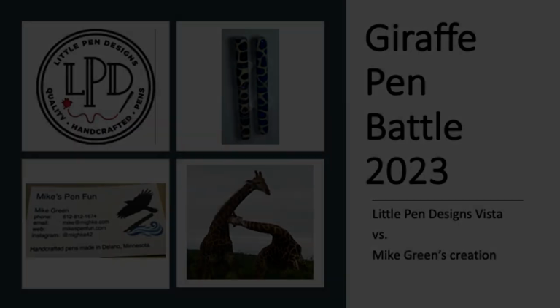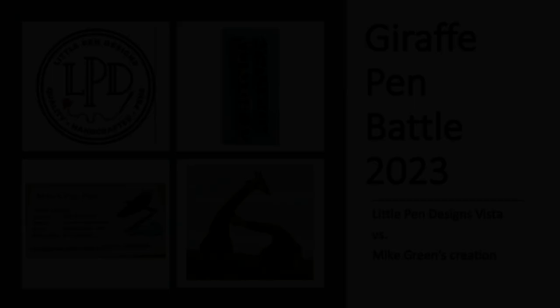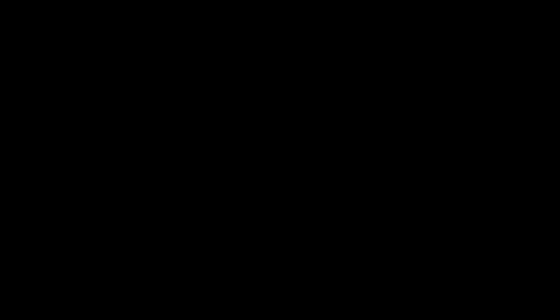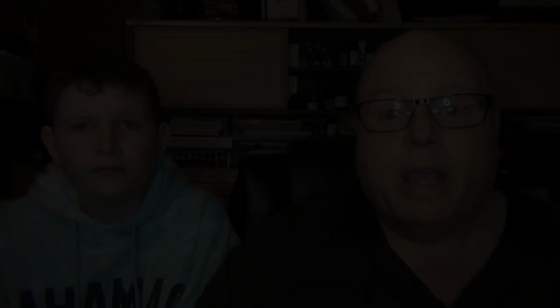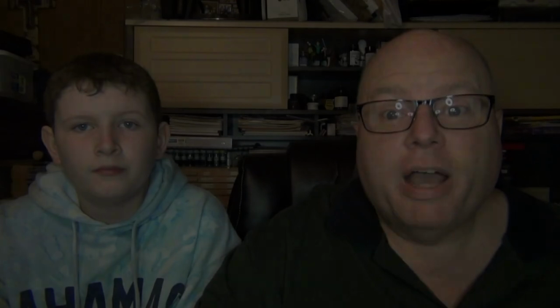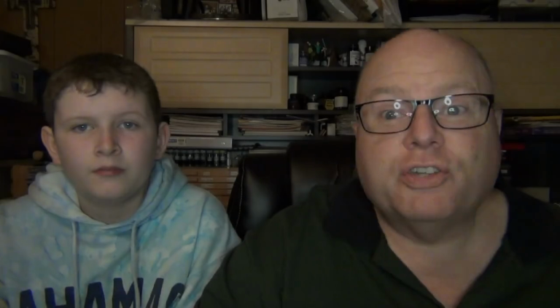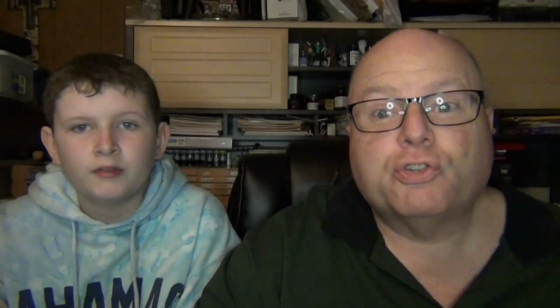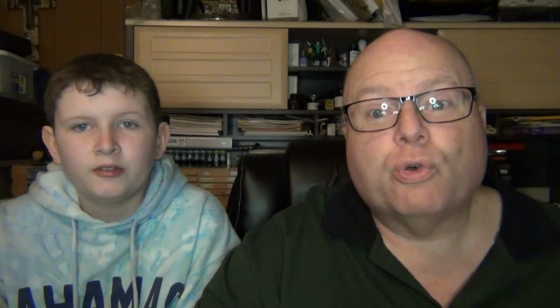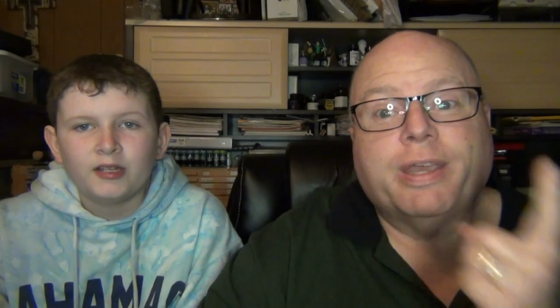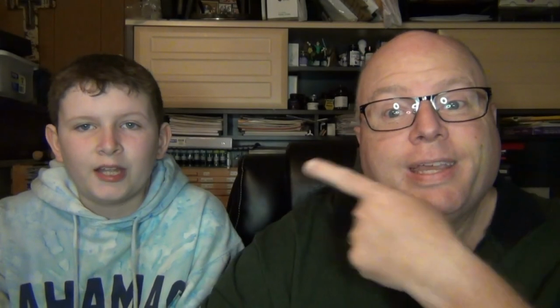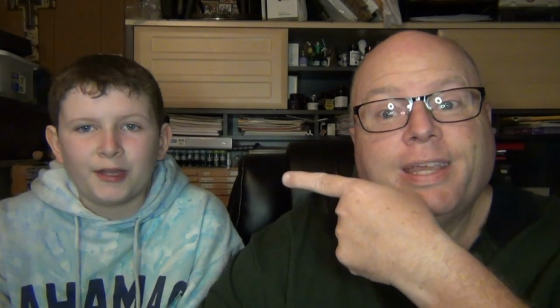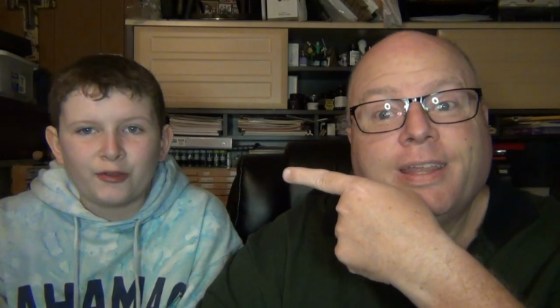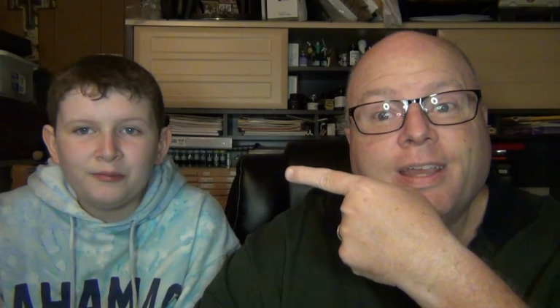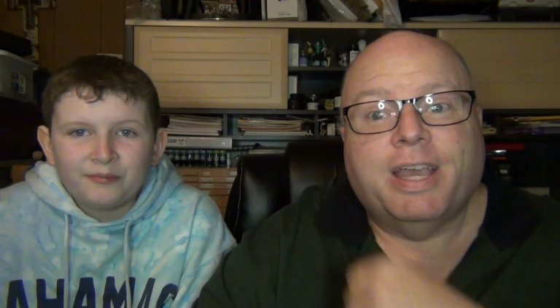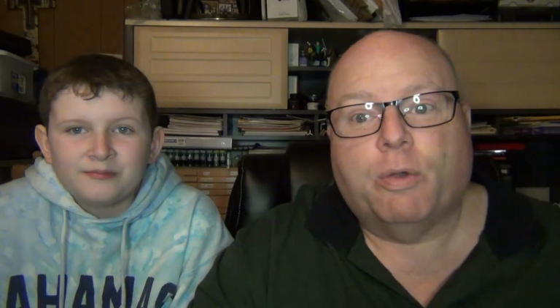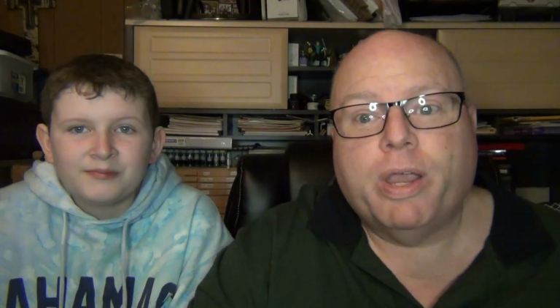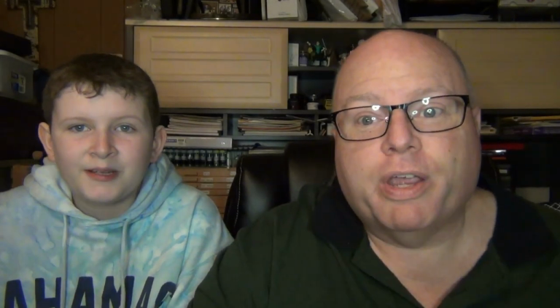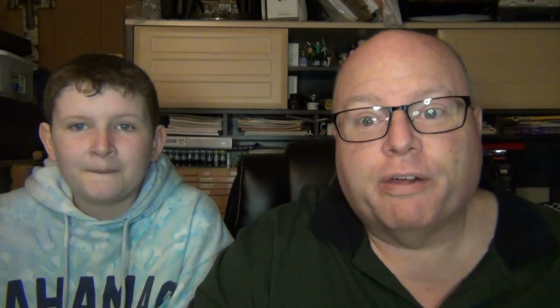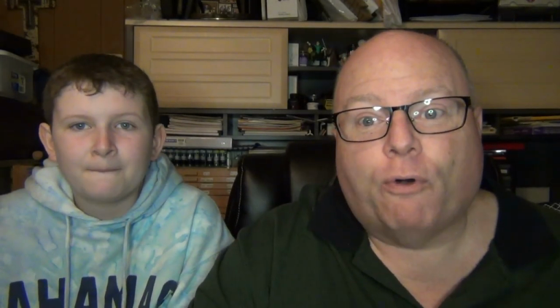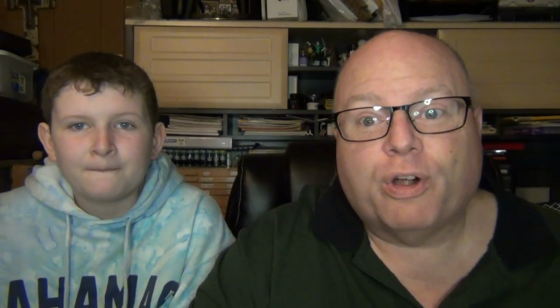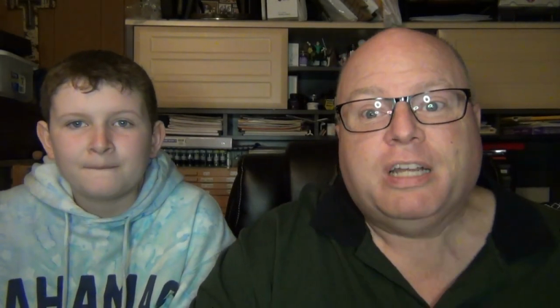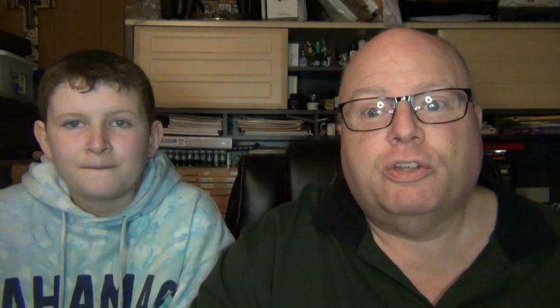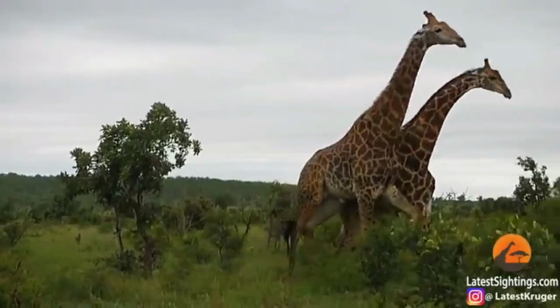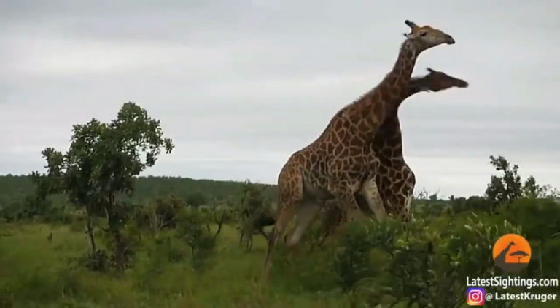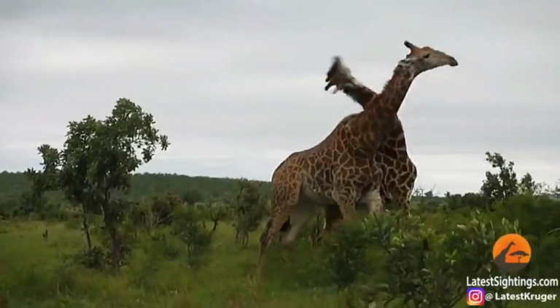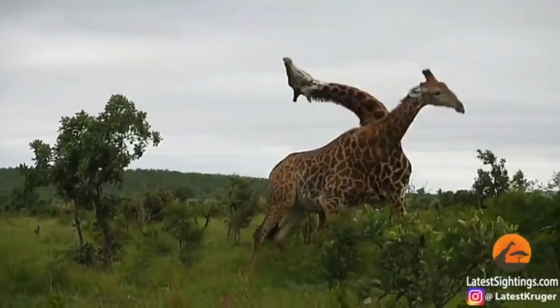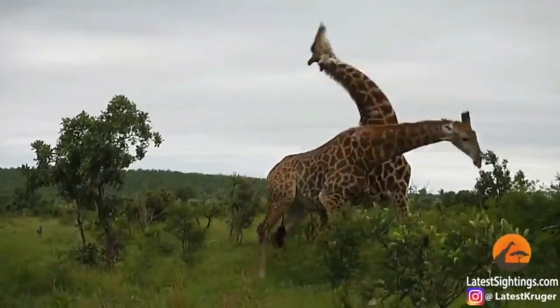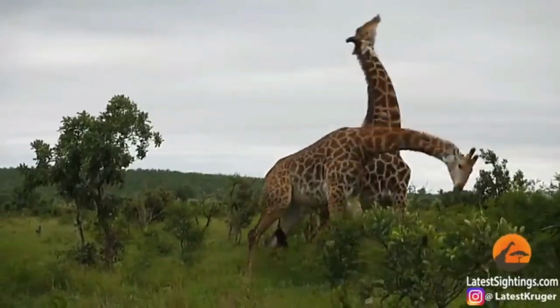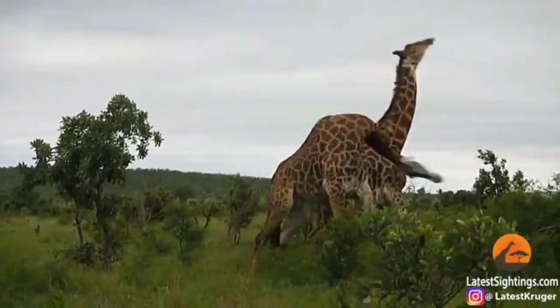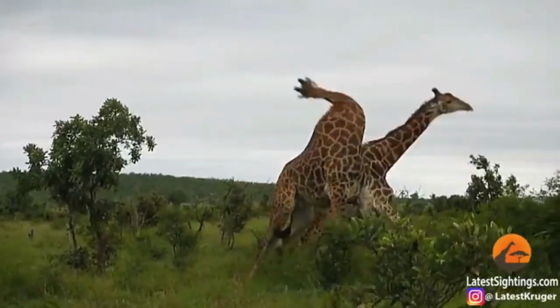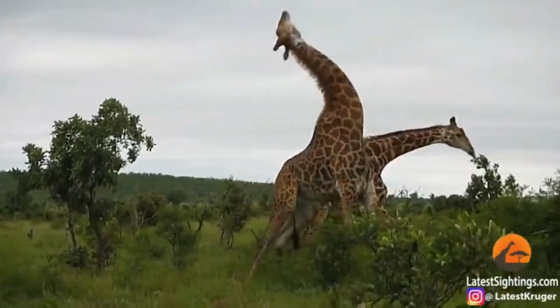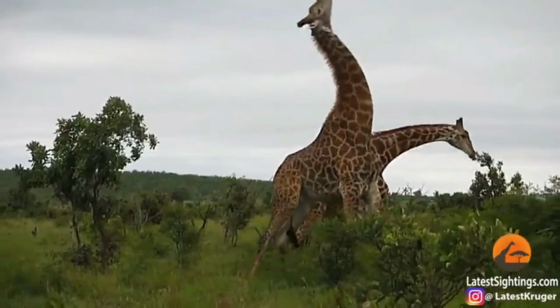Hey guys, it's Troy and Matthew, and we are here for Giraffe Battle 2023.